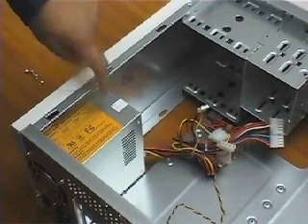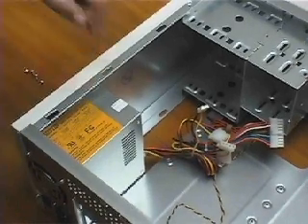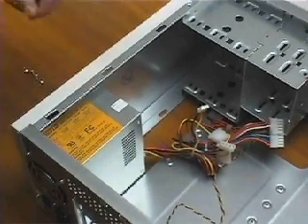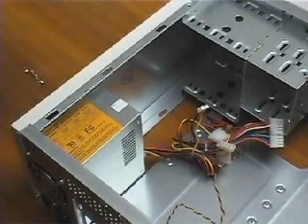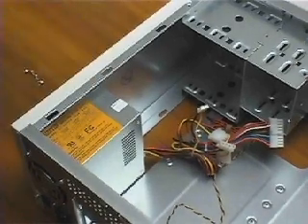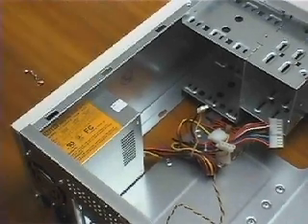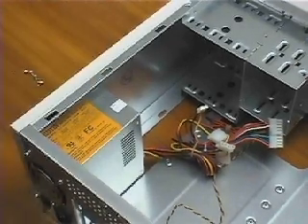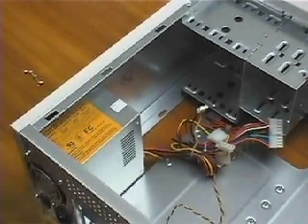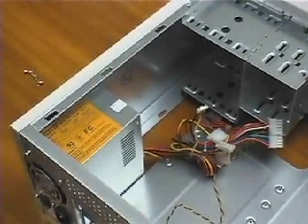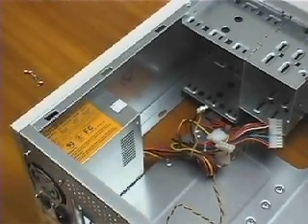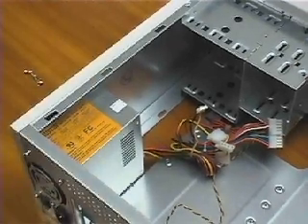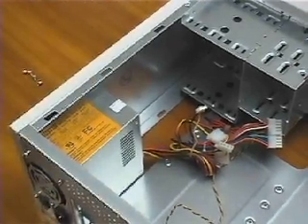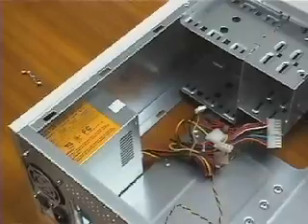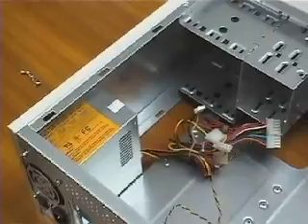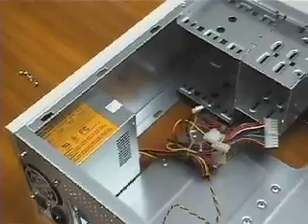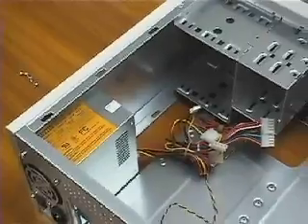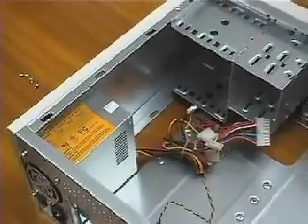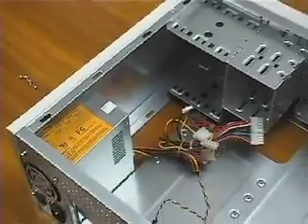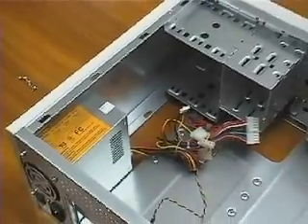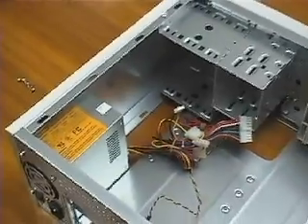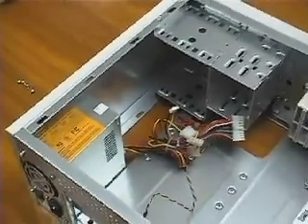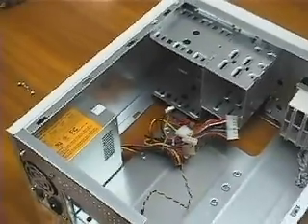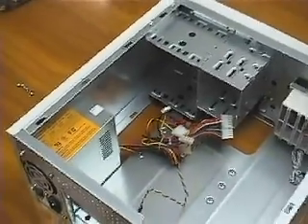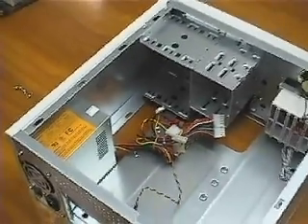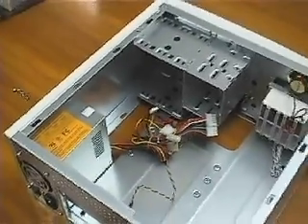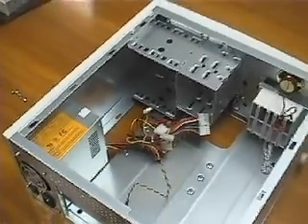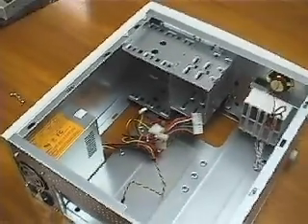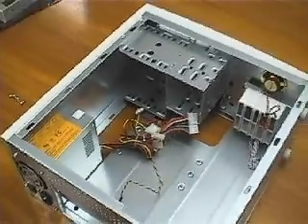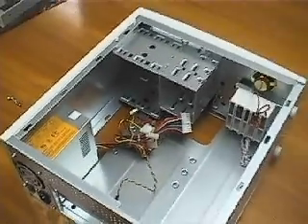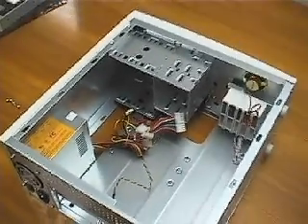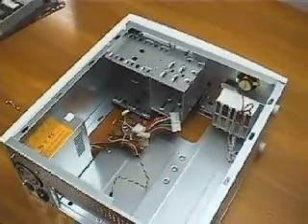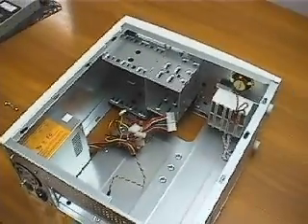Now that you are familiar with the inside of the empty case, we can learn more about the components we will be installing.